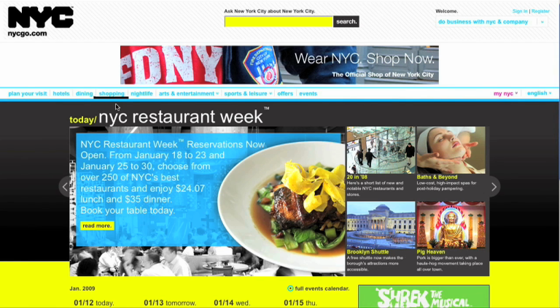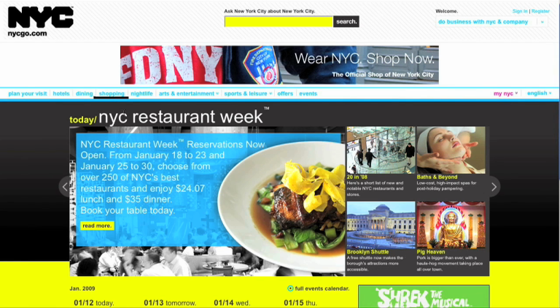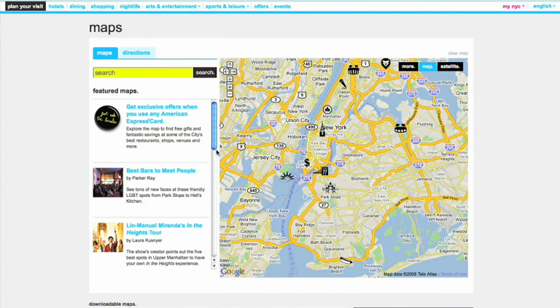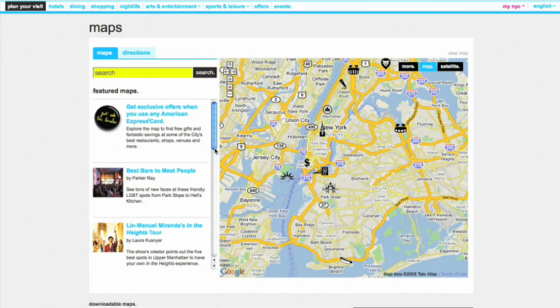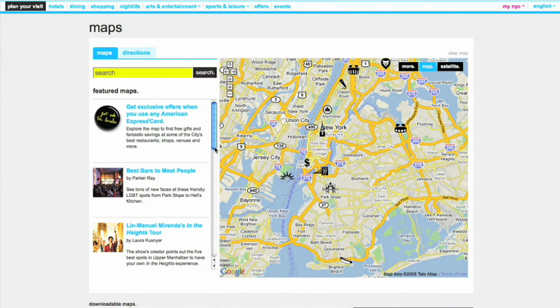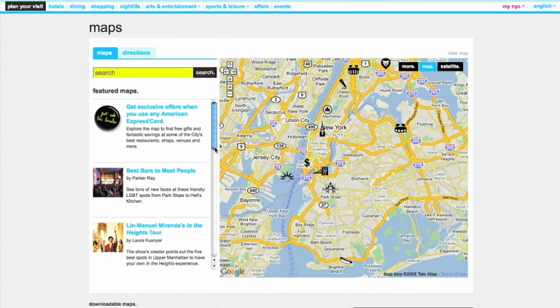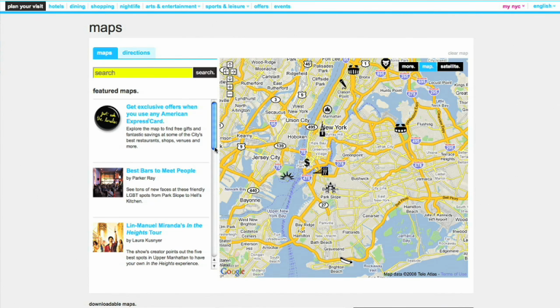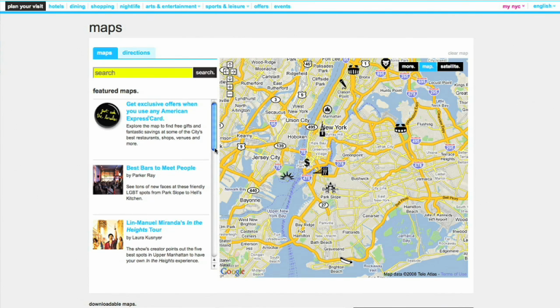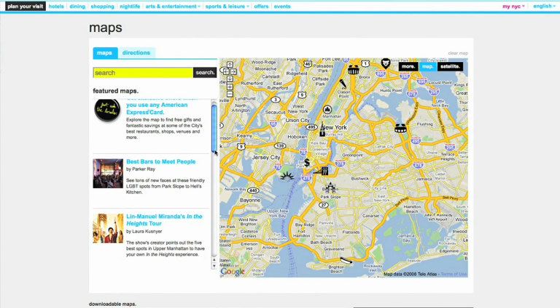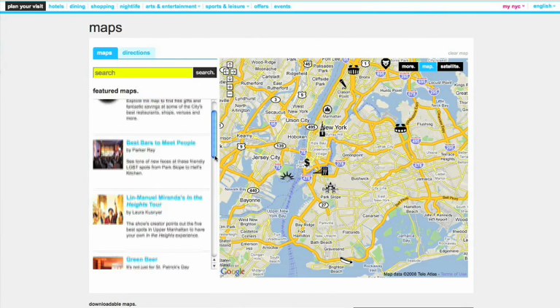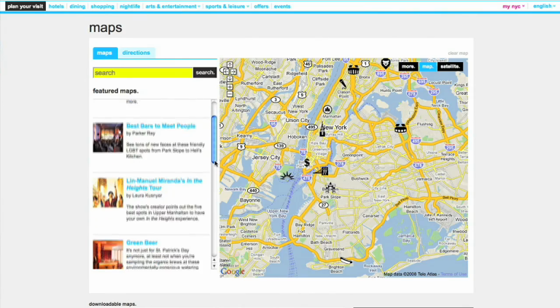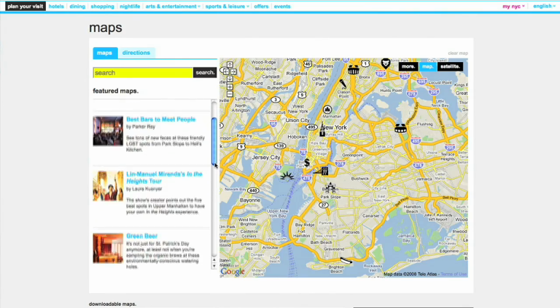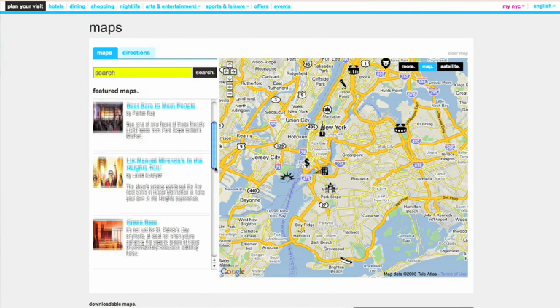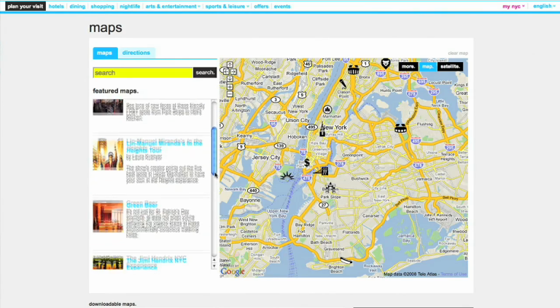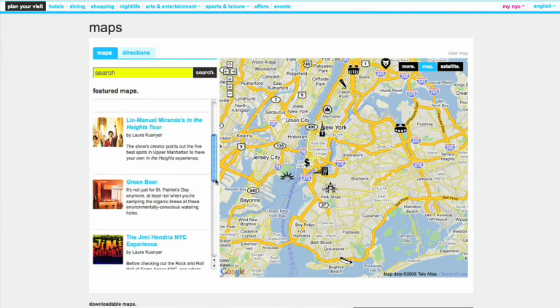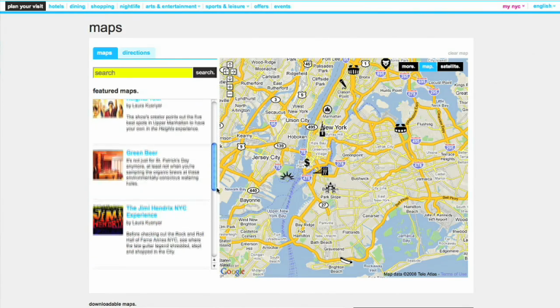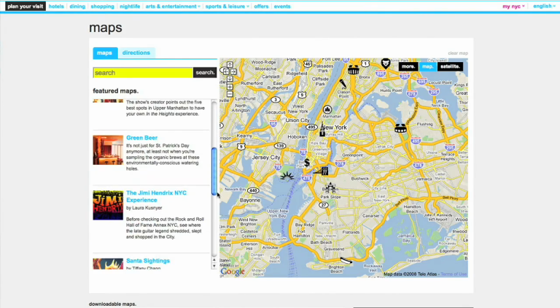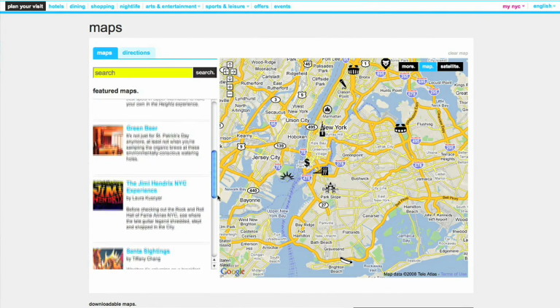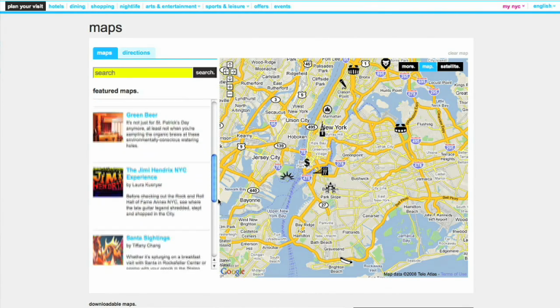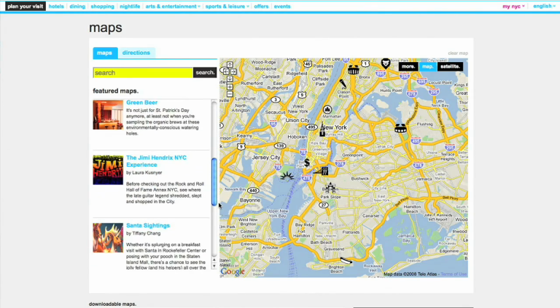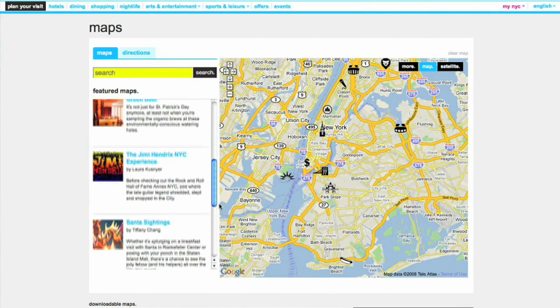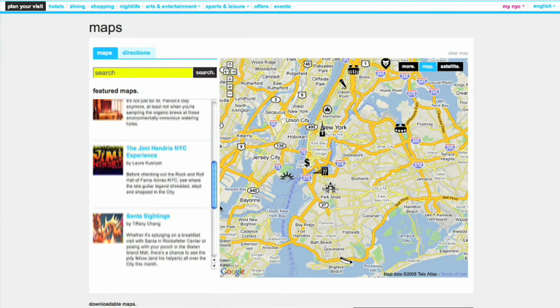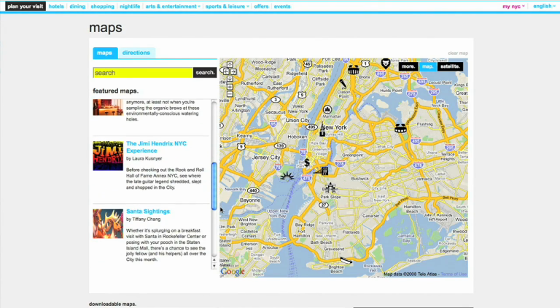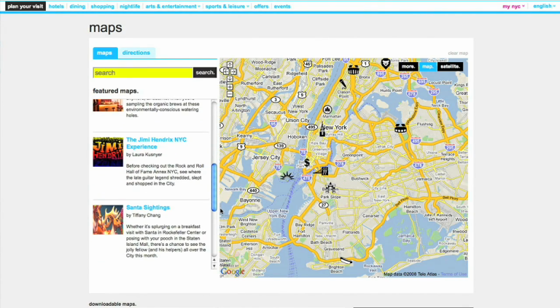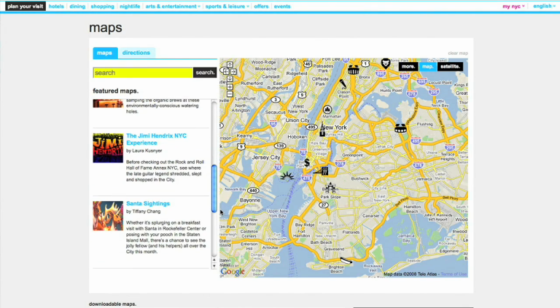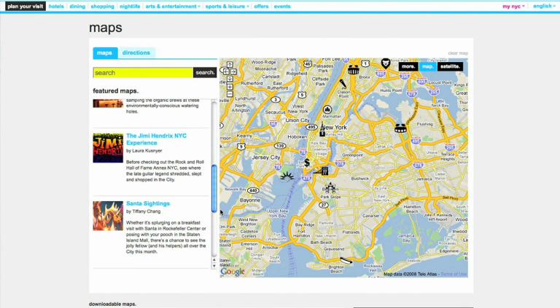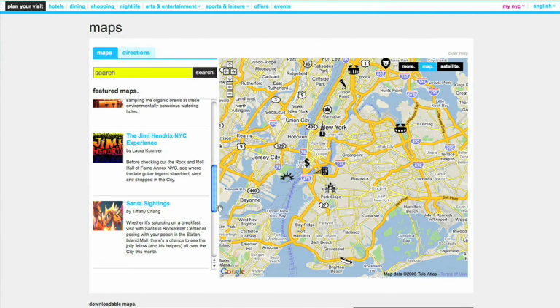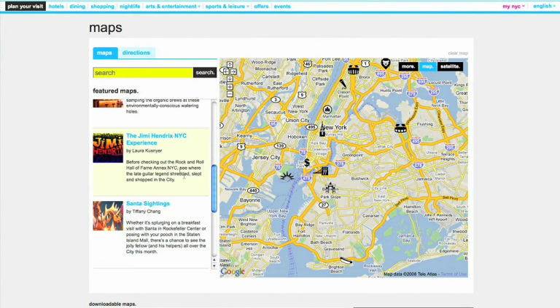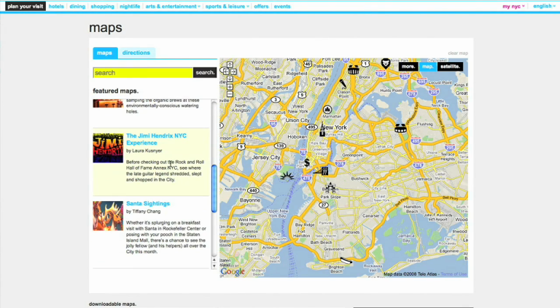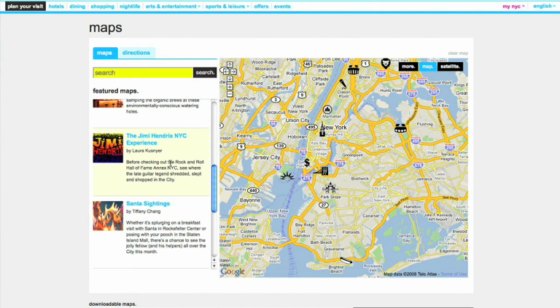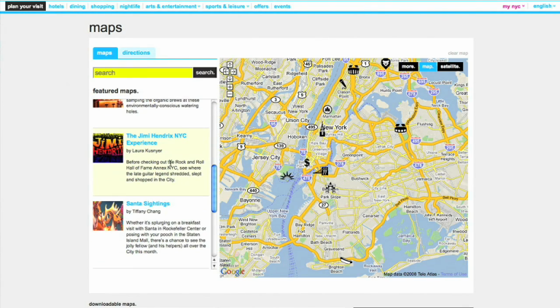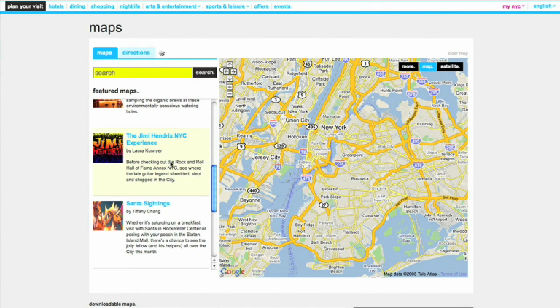Check out some of the featured maps that highlight discounts, hot night spots, or the best places to take in rock and roll history.